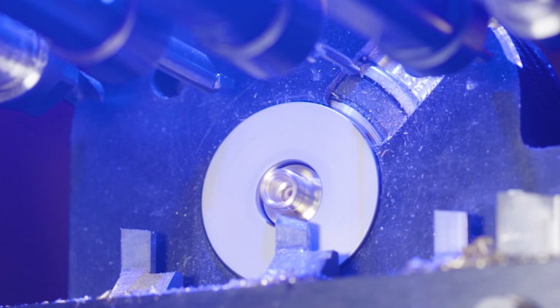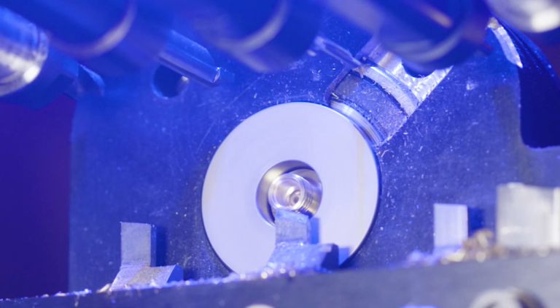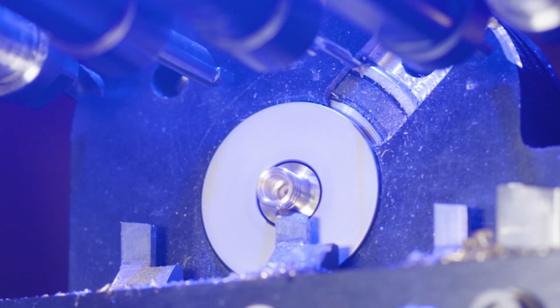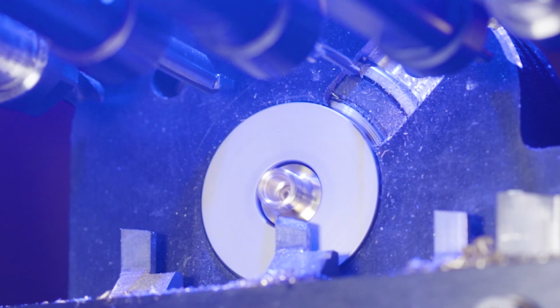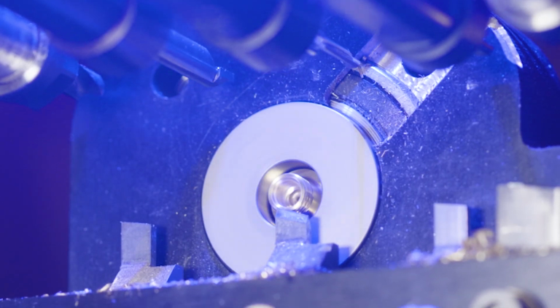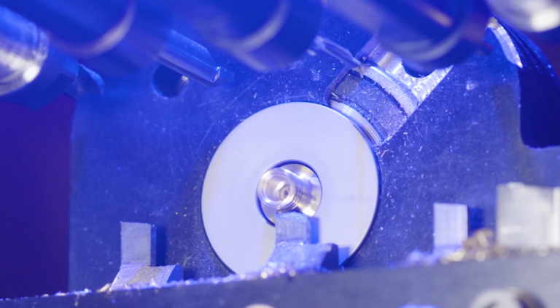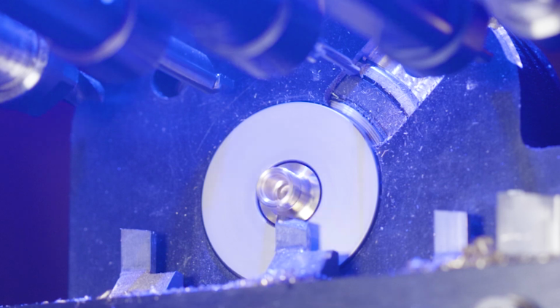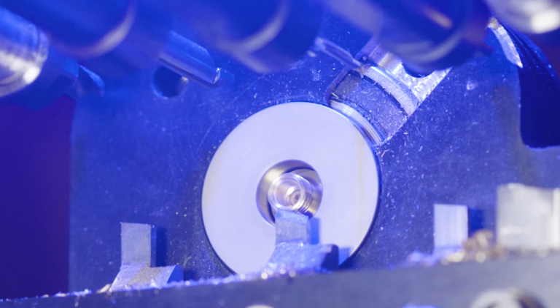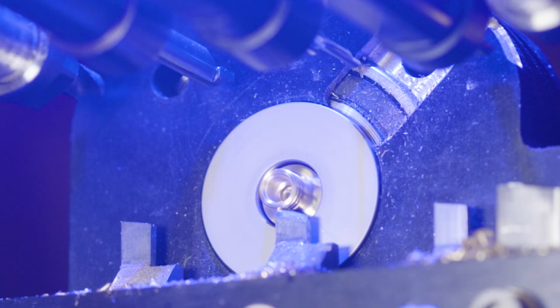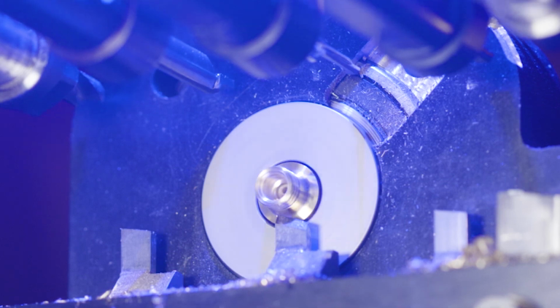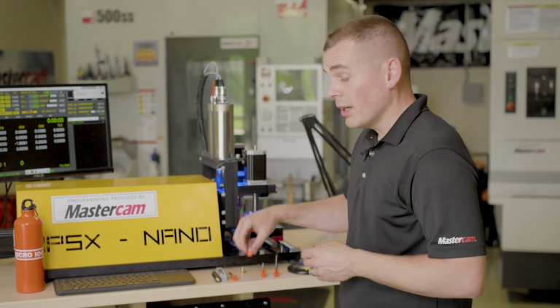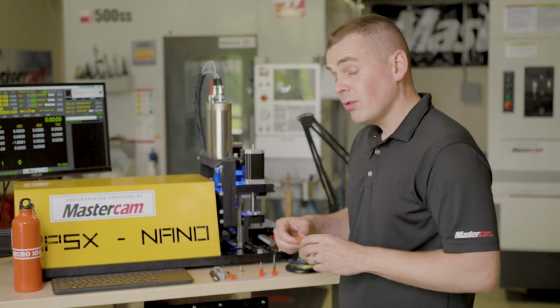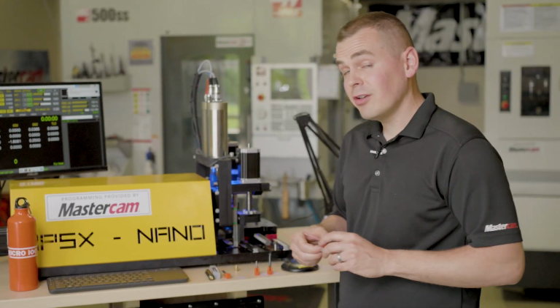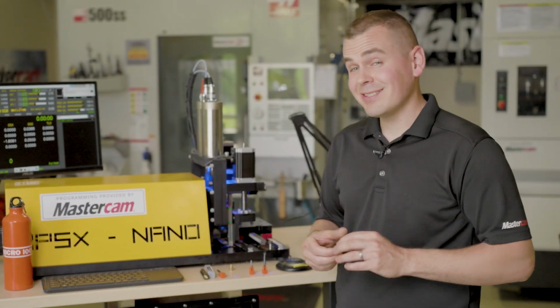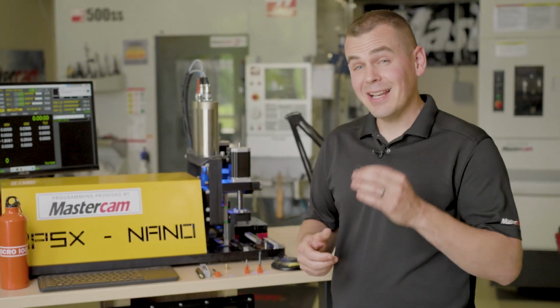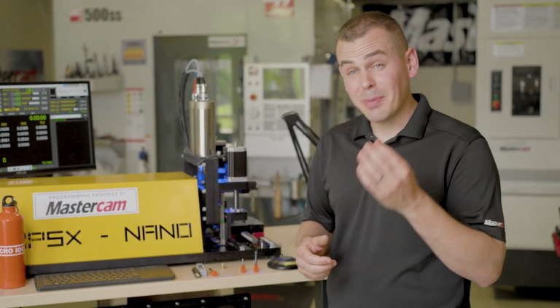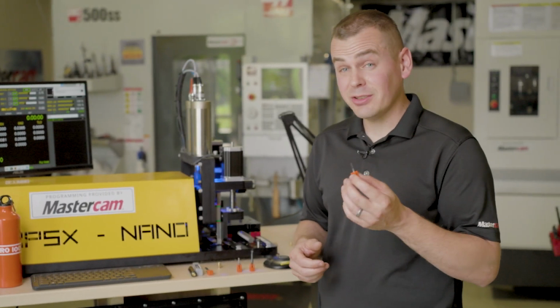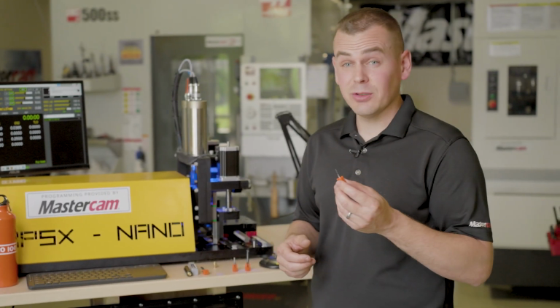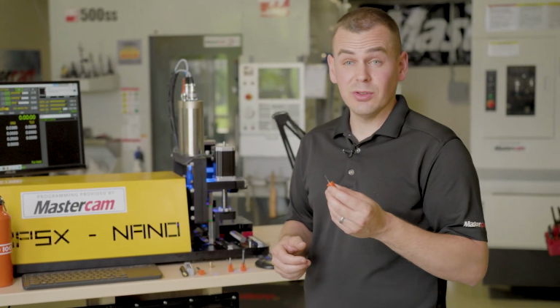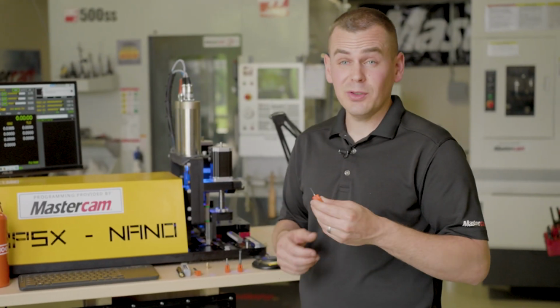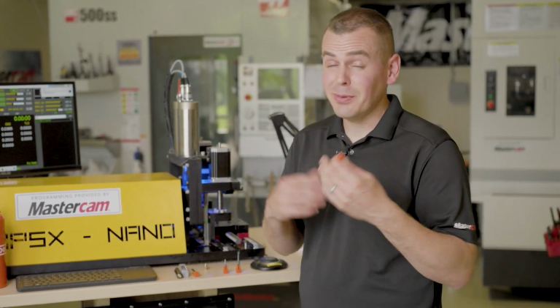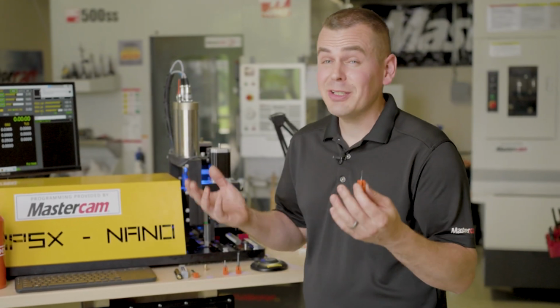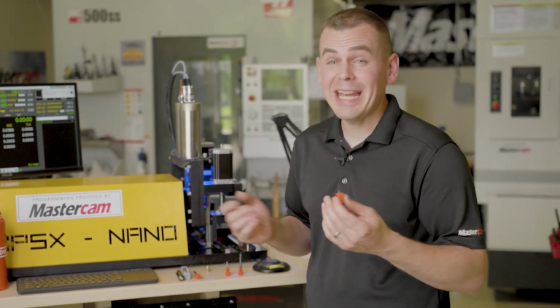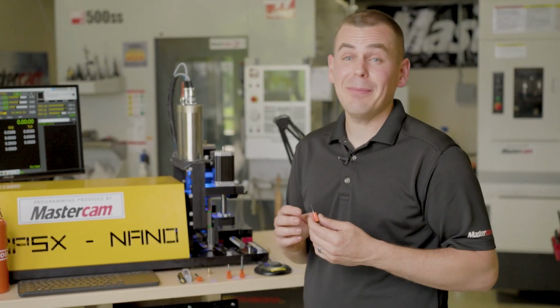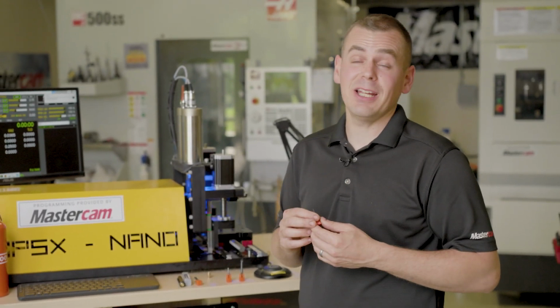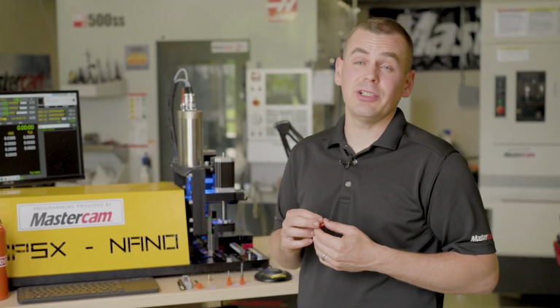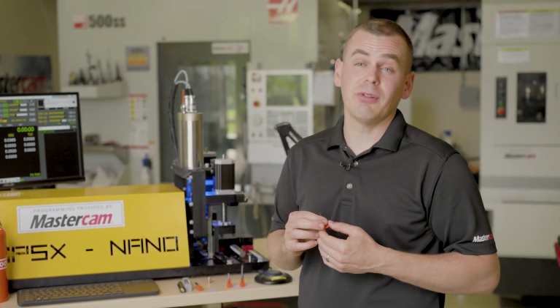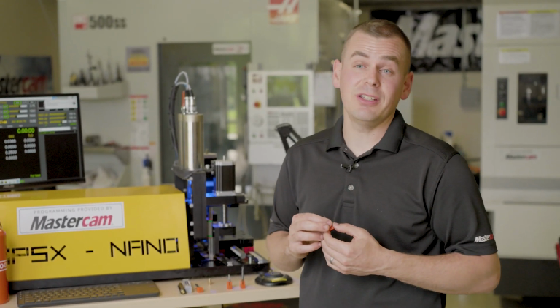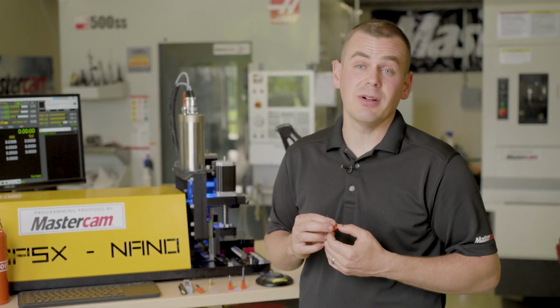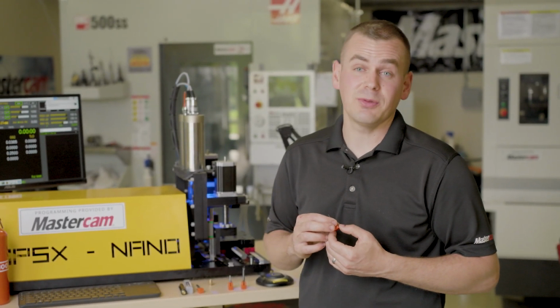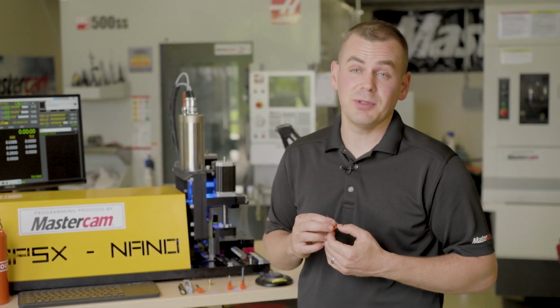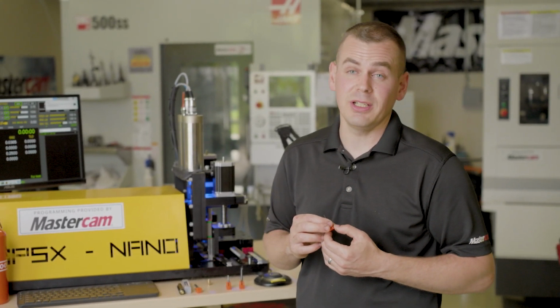I'd like to talk through some of the advantages I've seen. Micro 100 has a lot of specialty tools for pretty much any application you've run into on a Swiss machine.